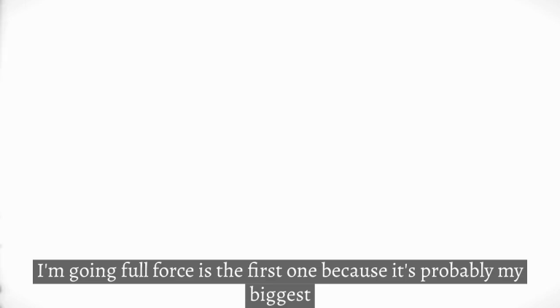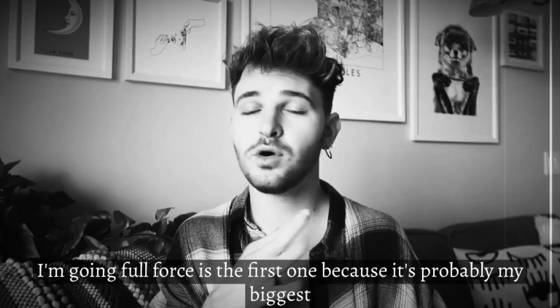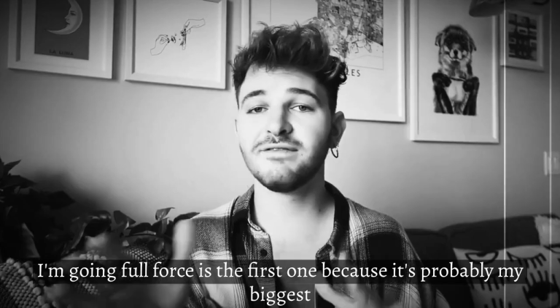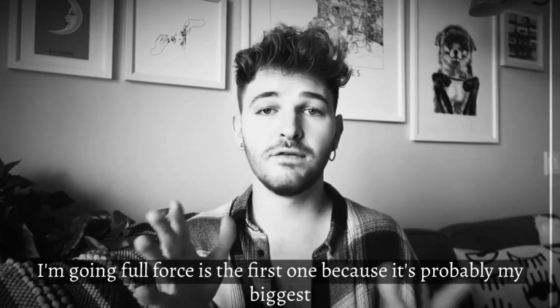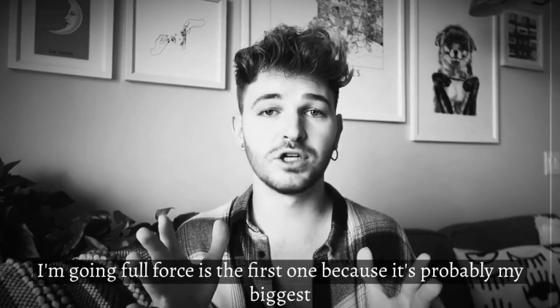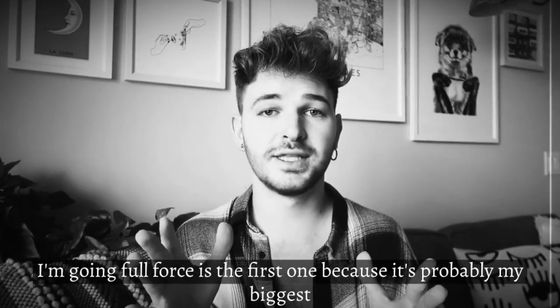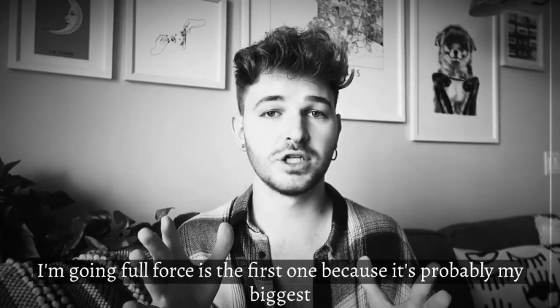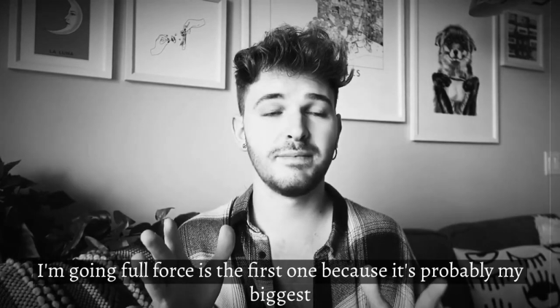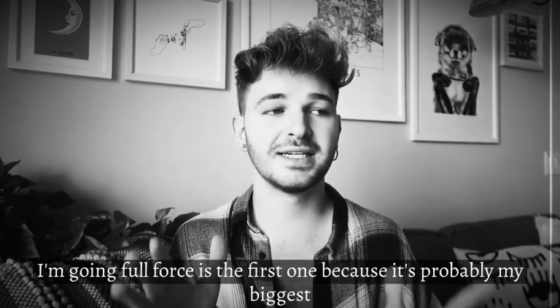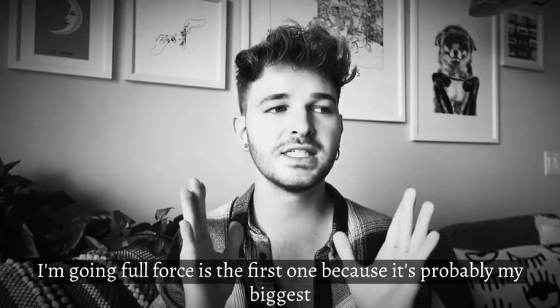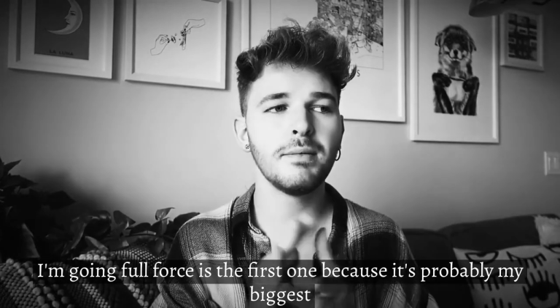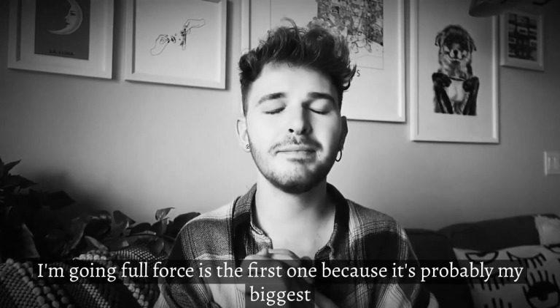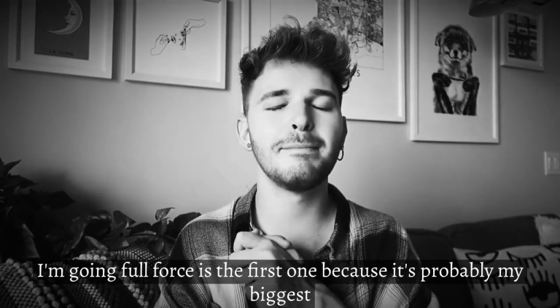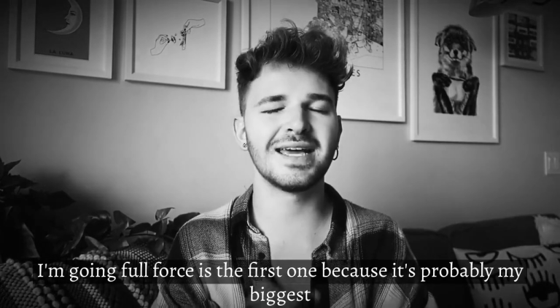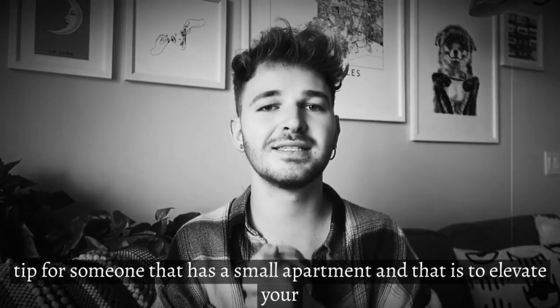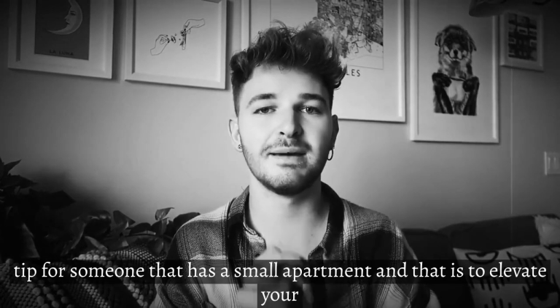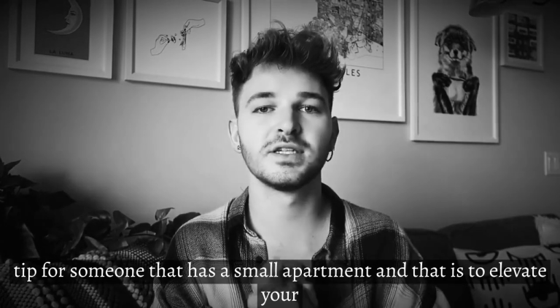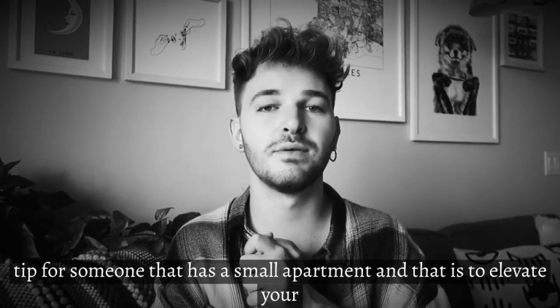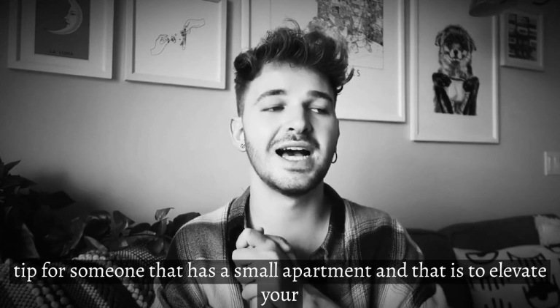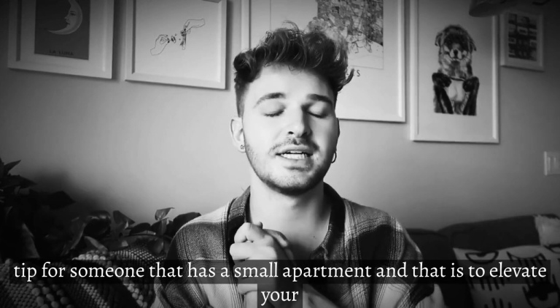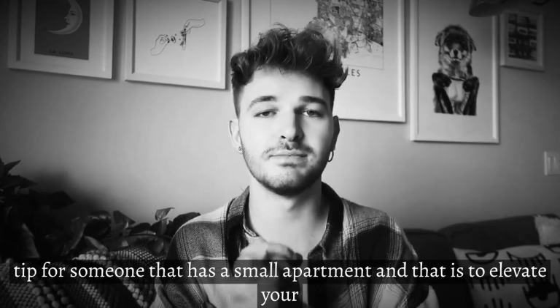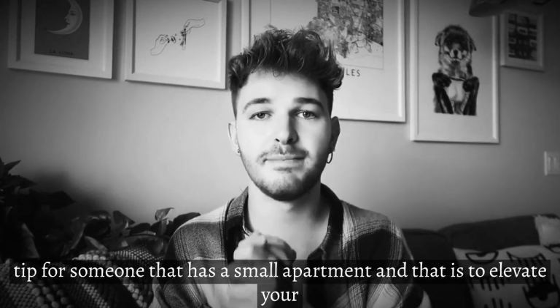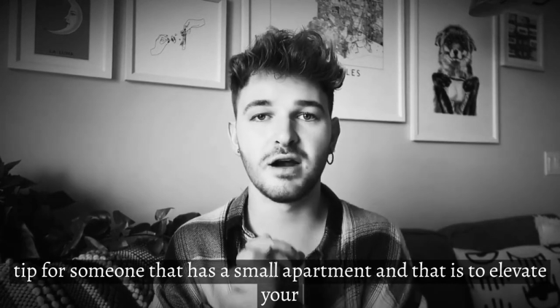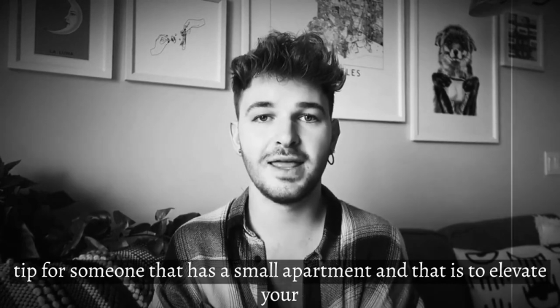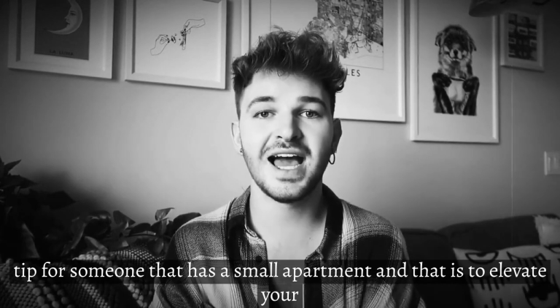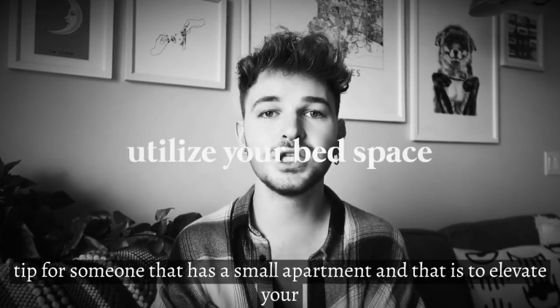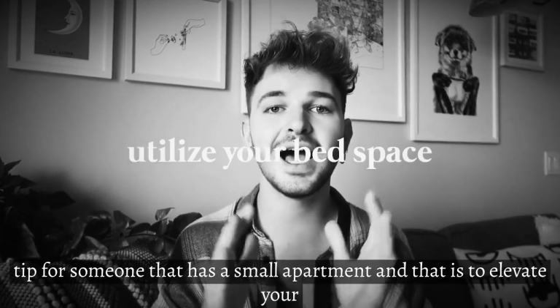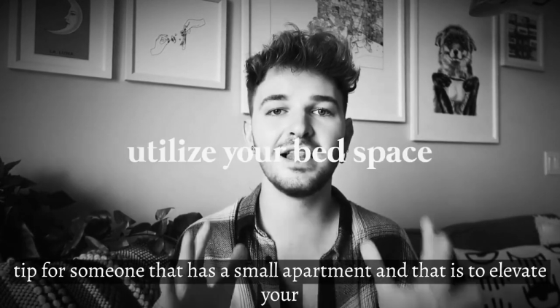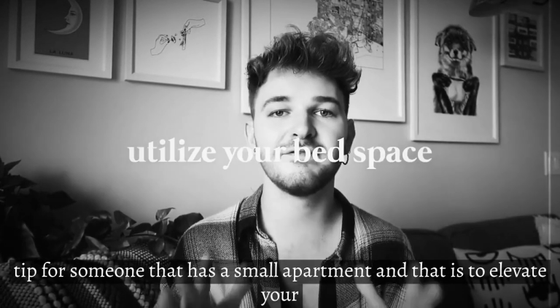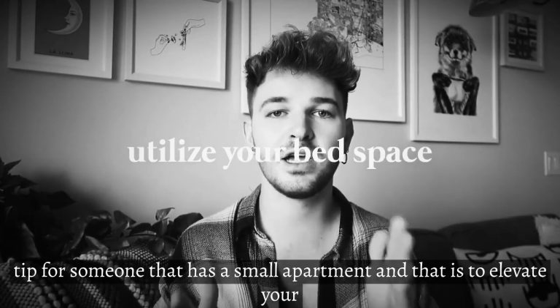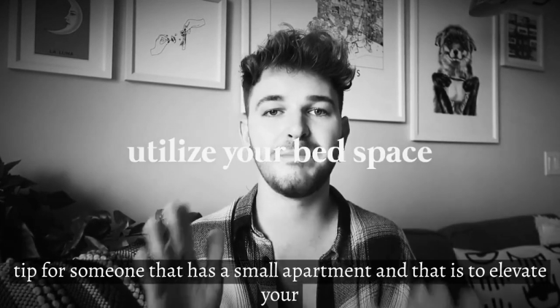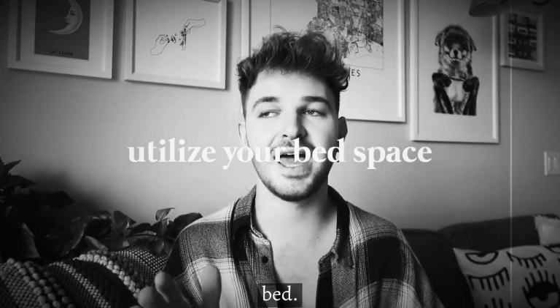I'm going in full force with the first one because this is probably my biggest tip for someone that has a small apartment, and that is to elevate your bed.